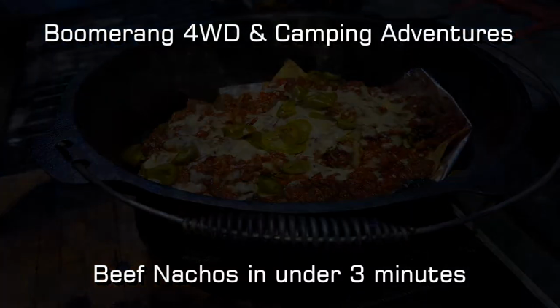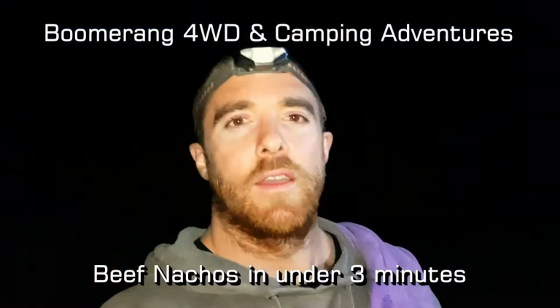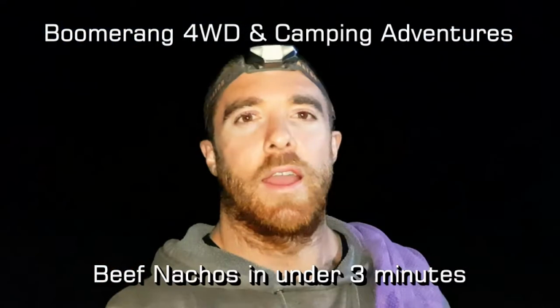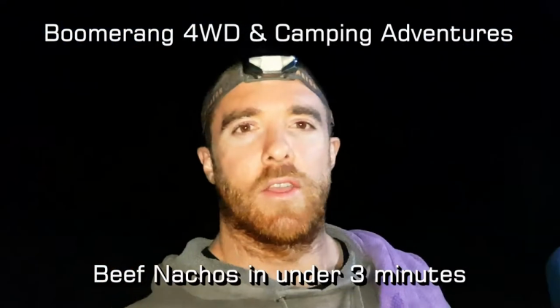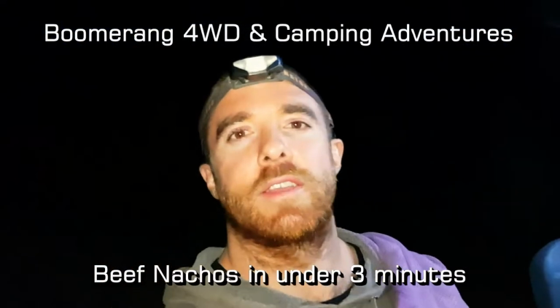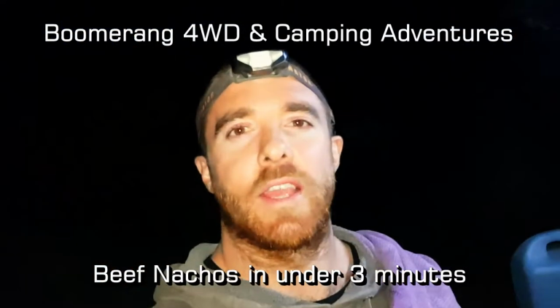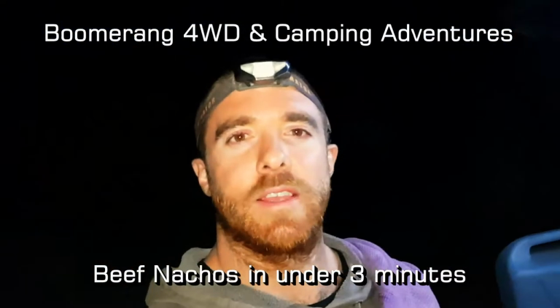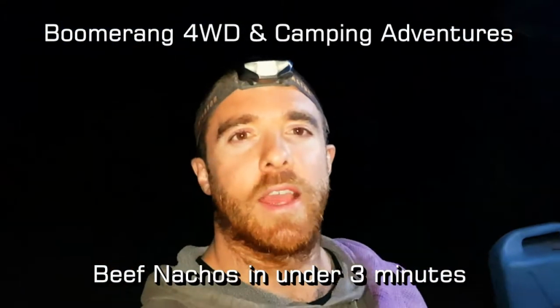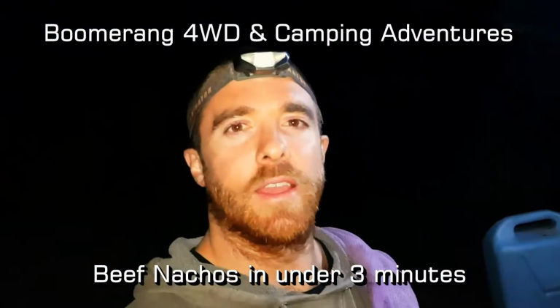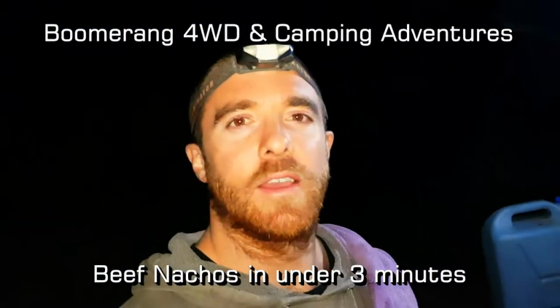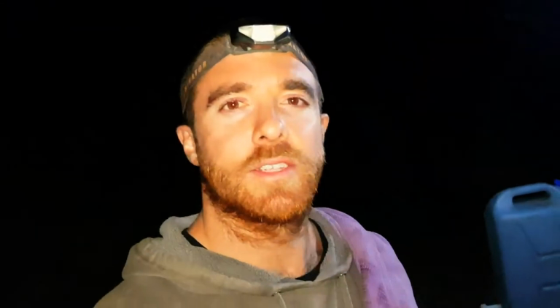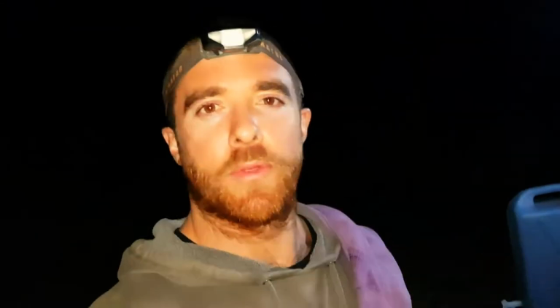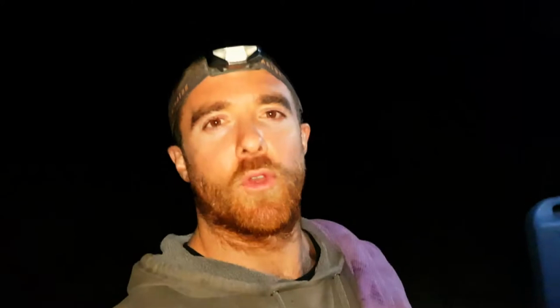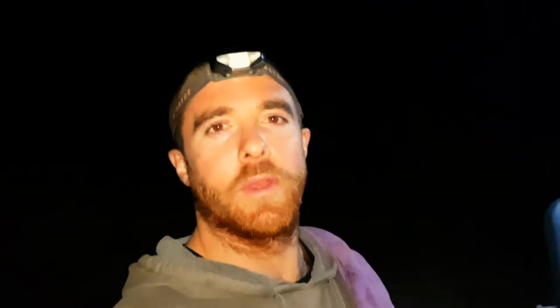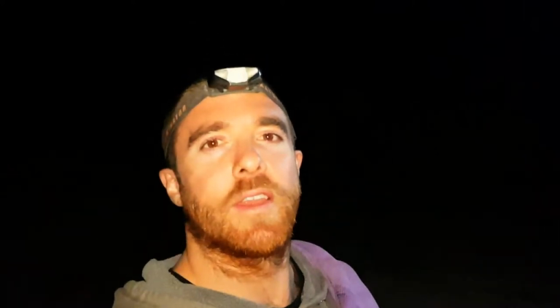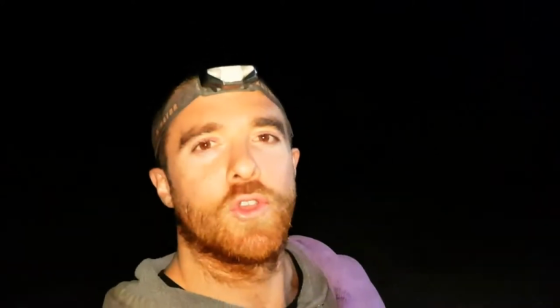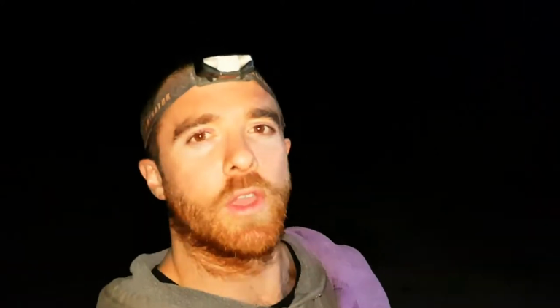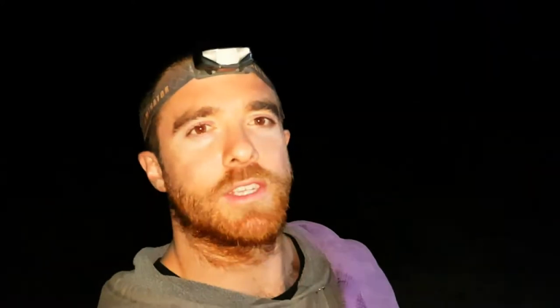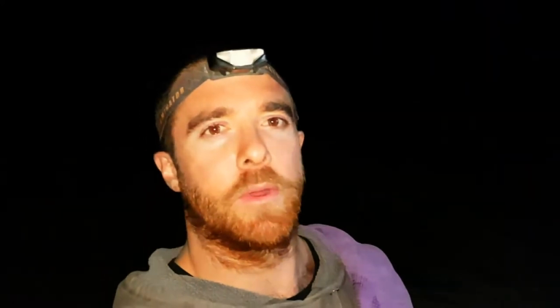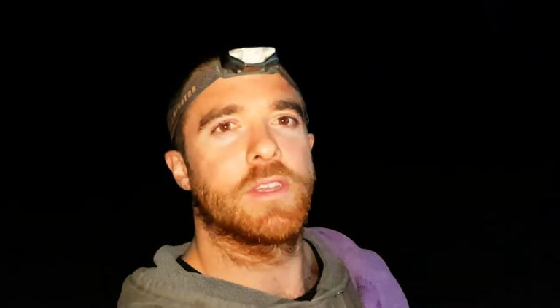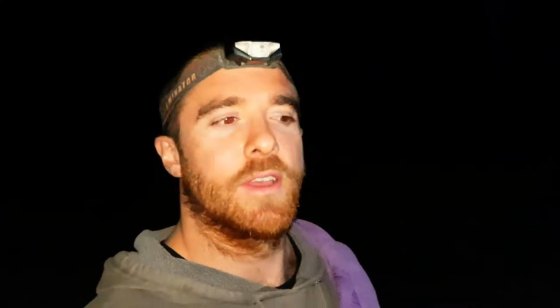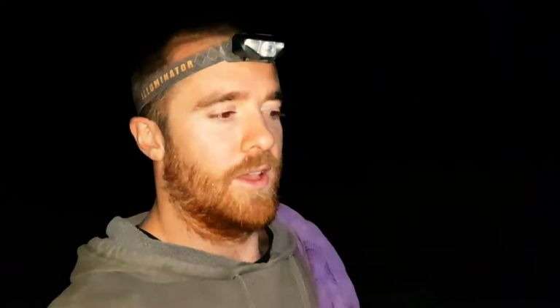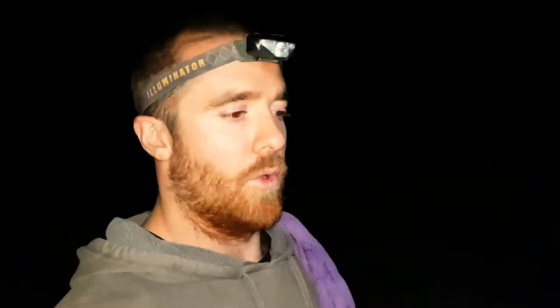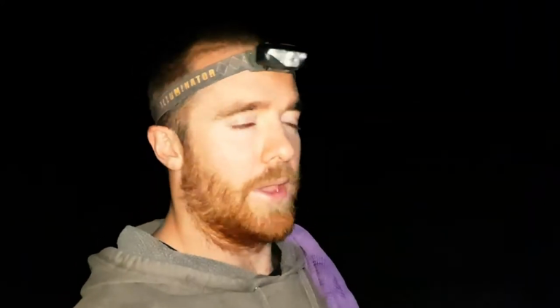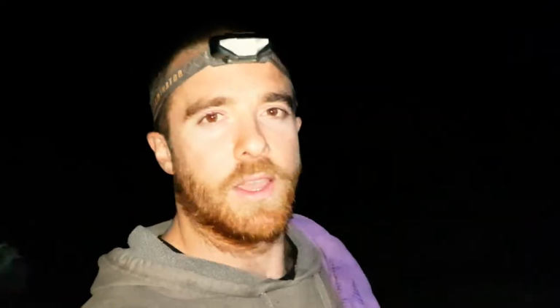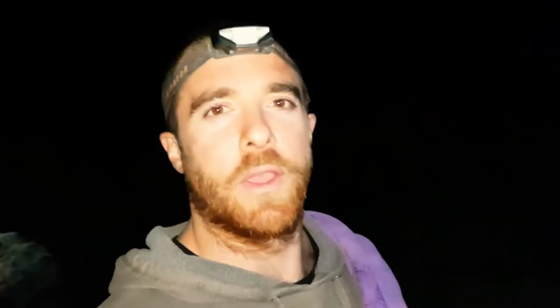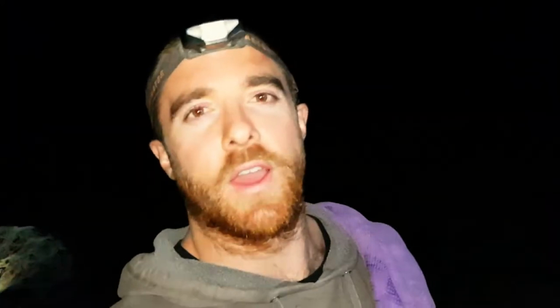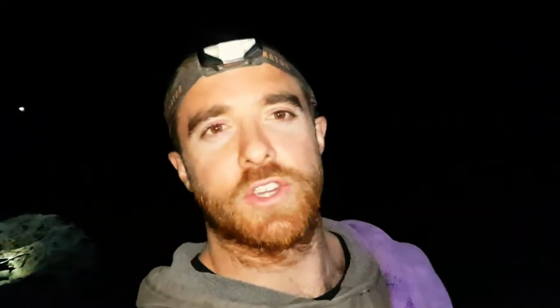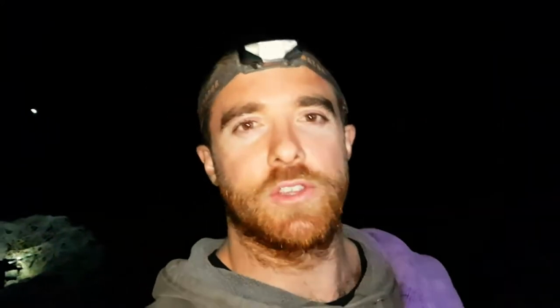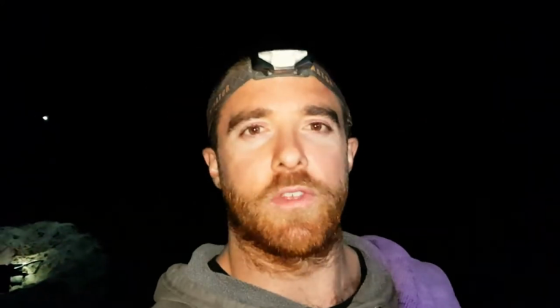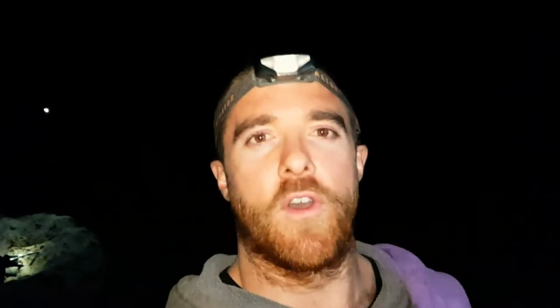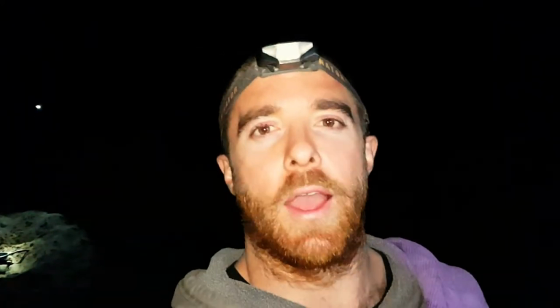Hey guys, here's a sub 3 minute cooking segment. We're making beef nachos over the fire.